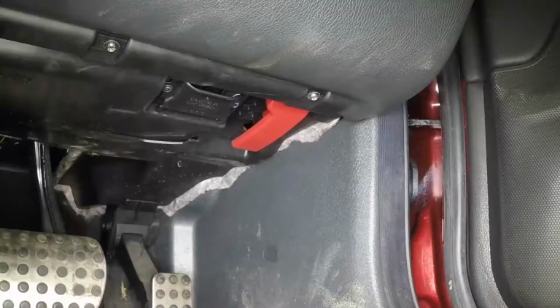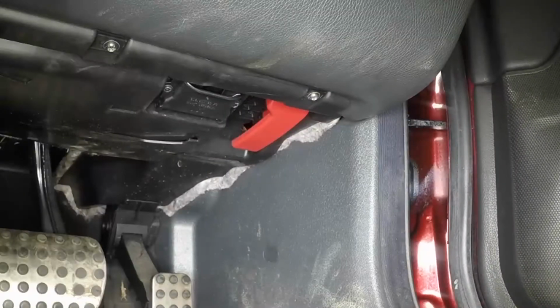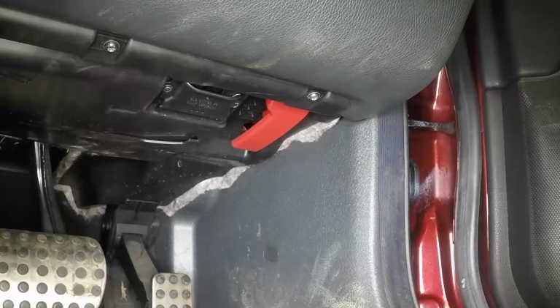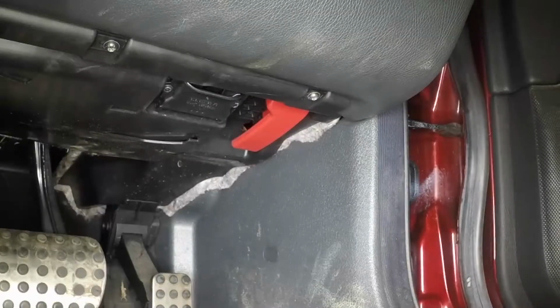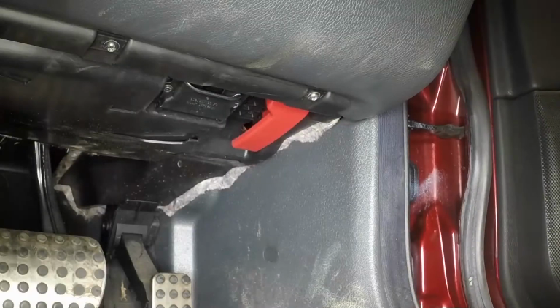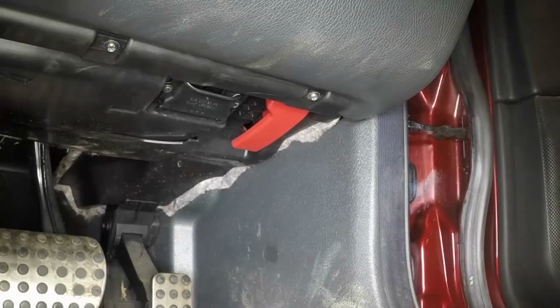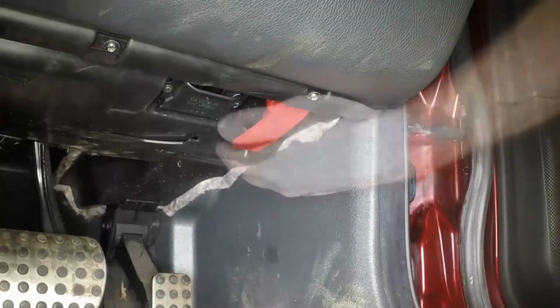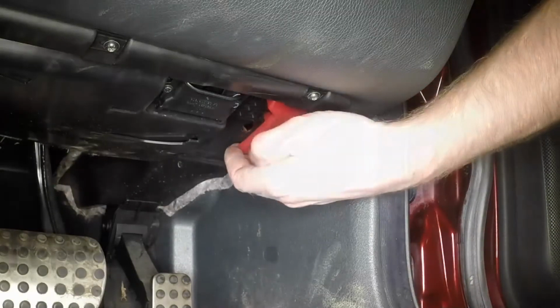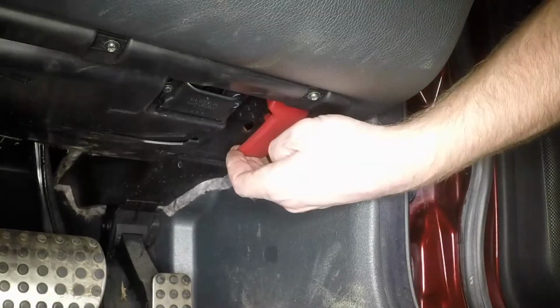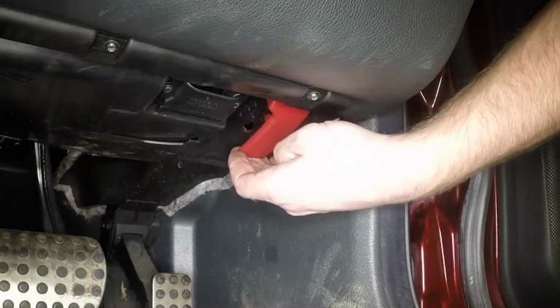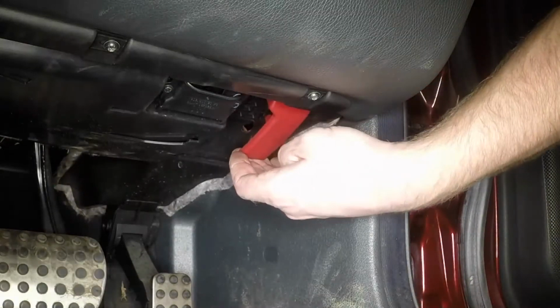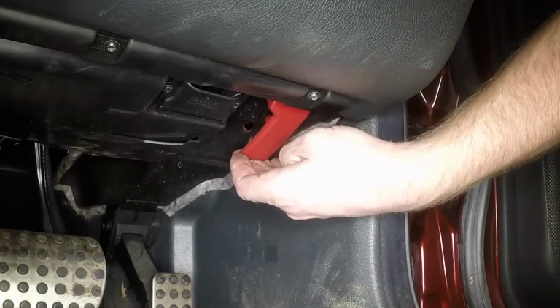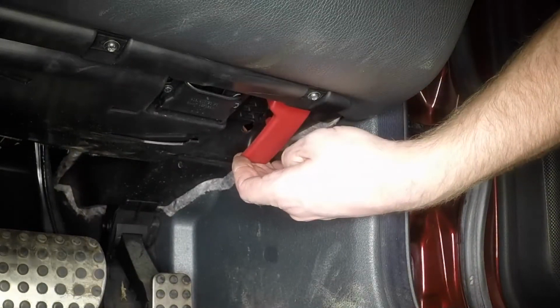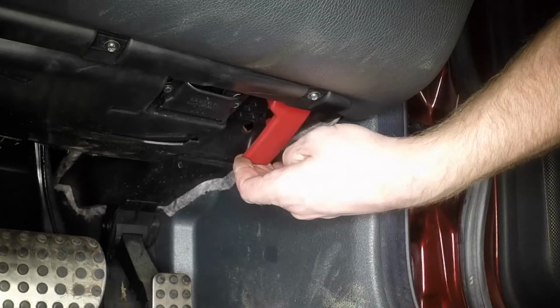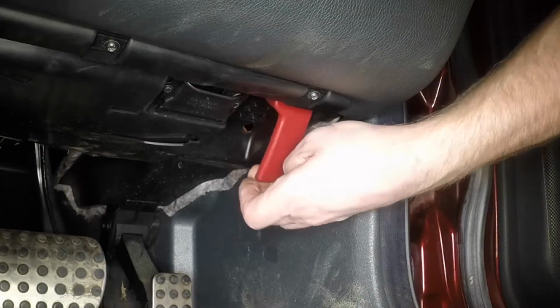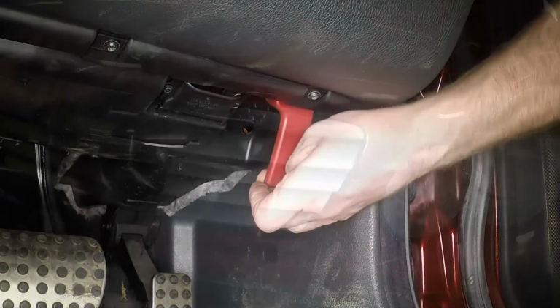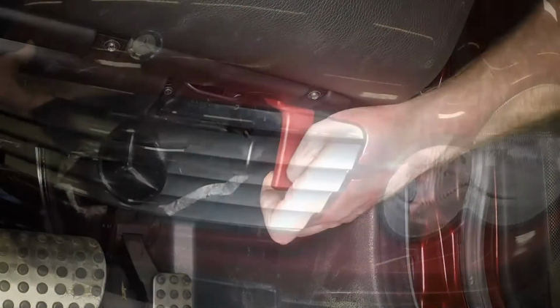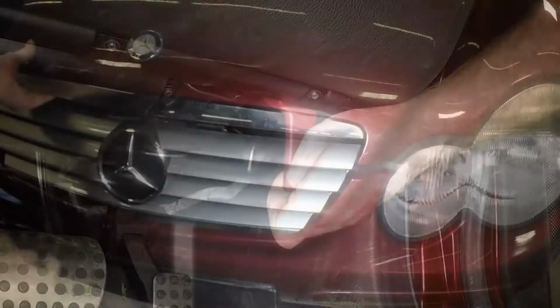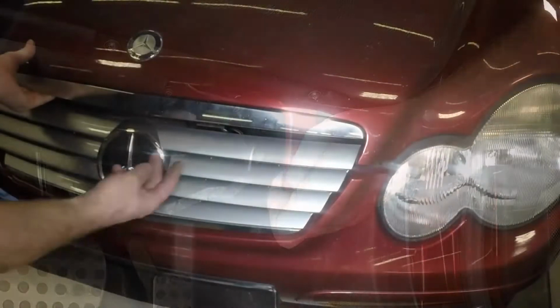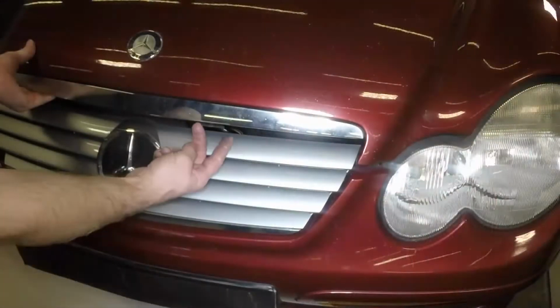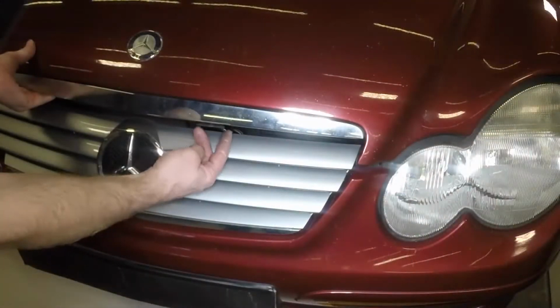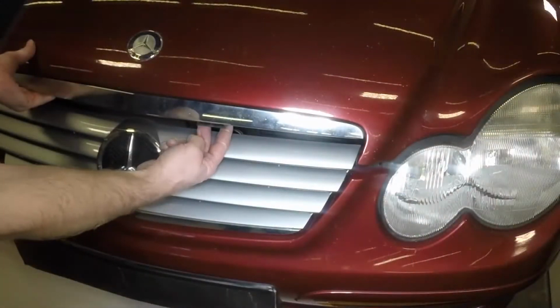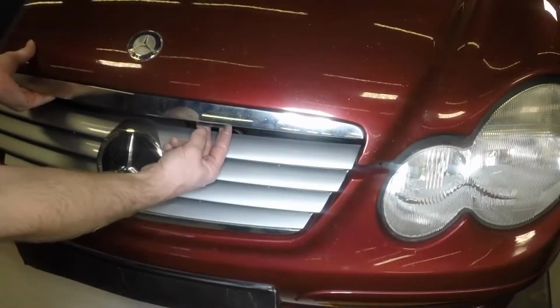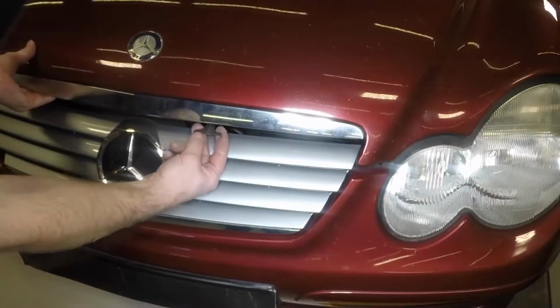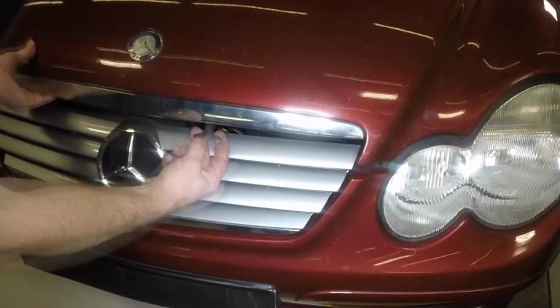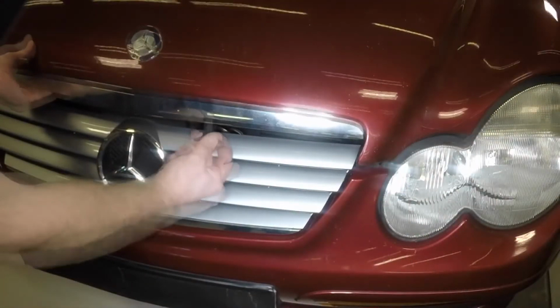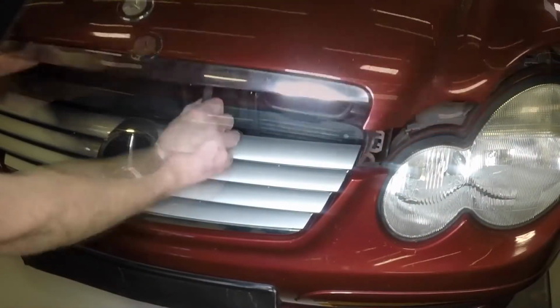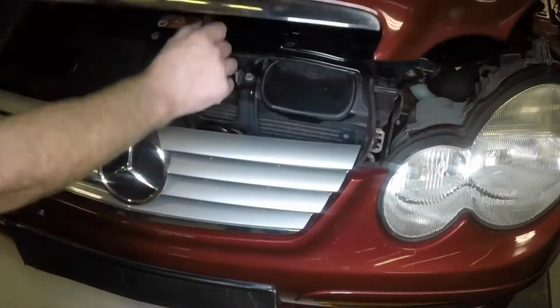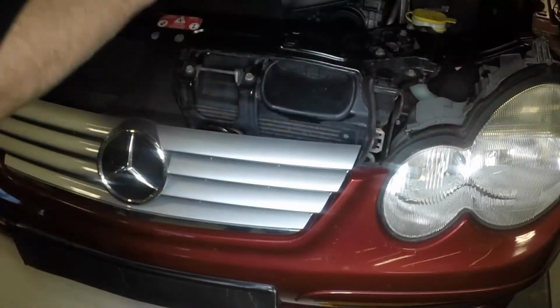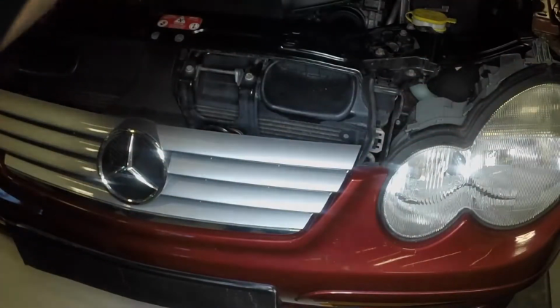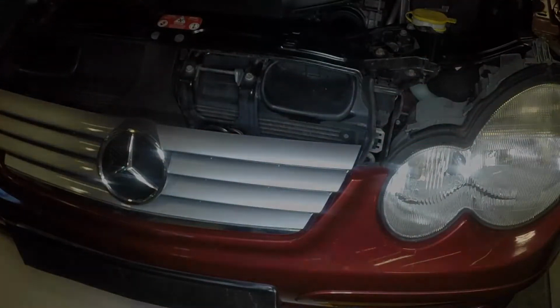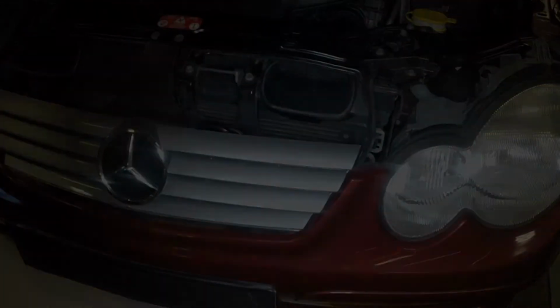Open the driver's door and pull the bonnet release handle. Pull out the safety catch and open the bonnet.